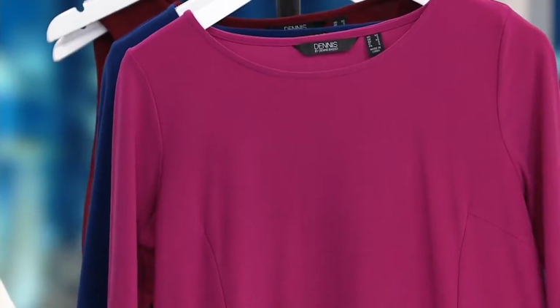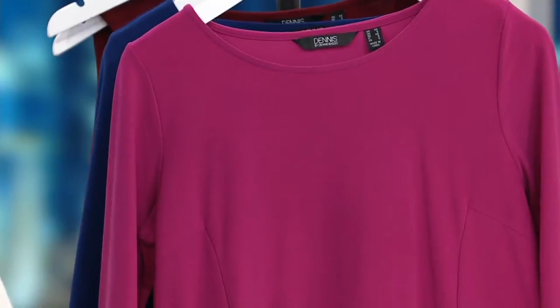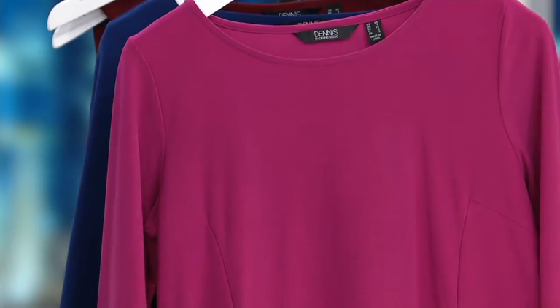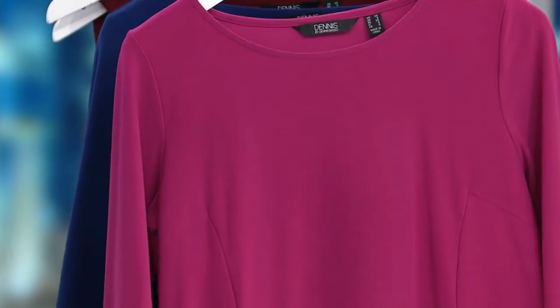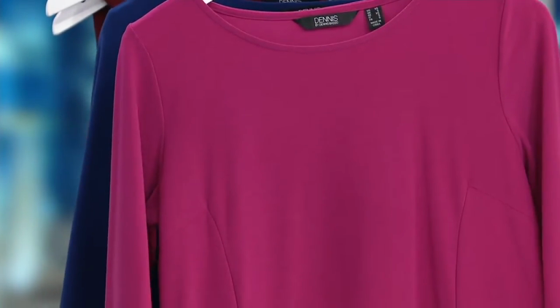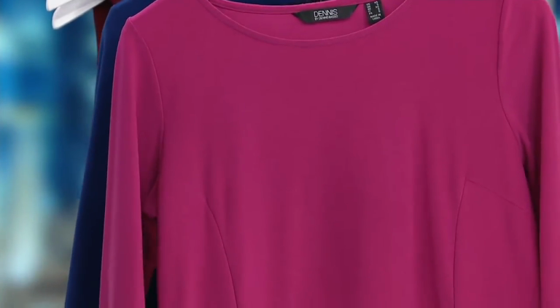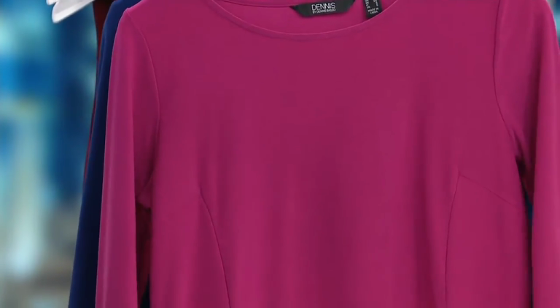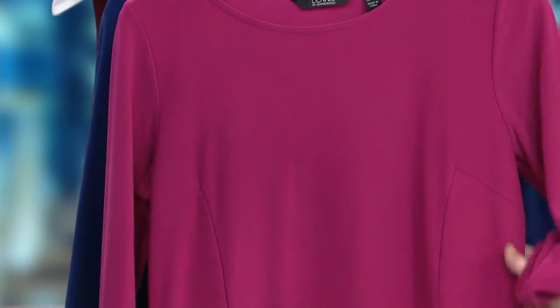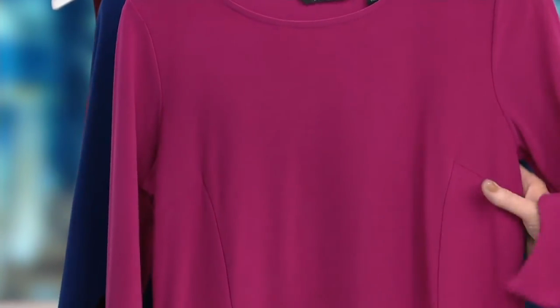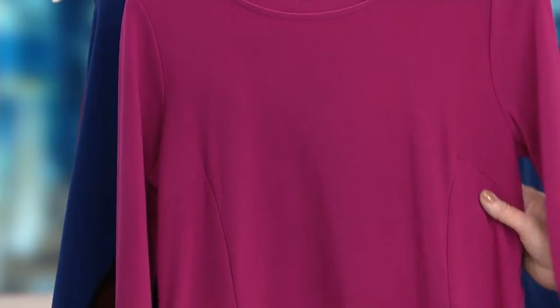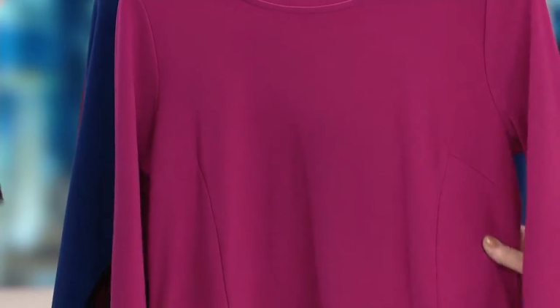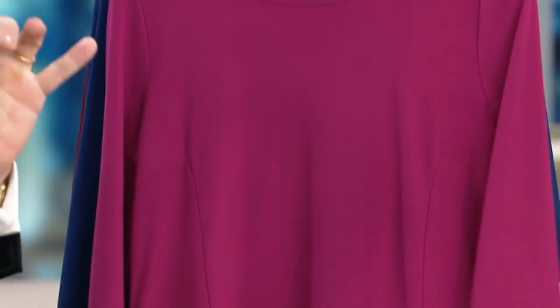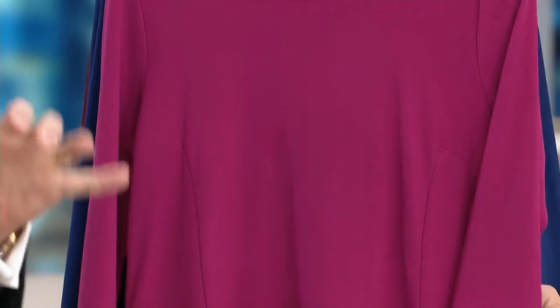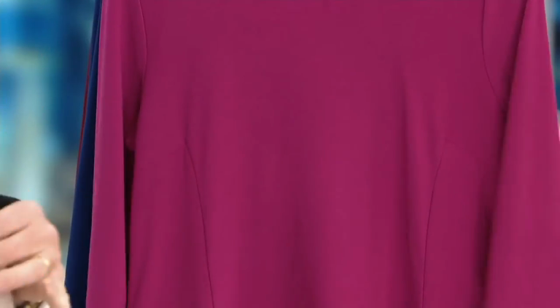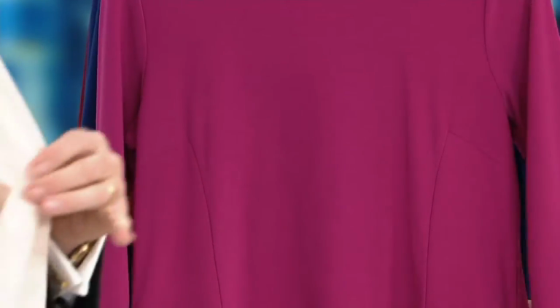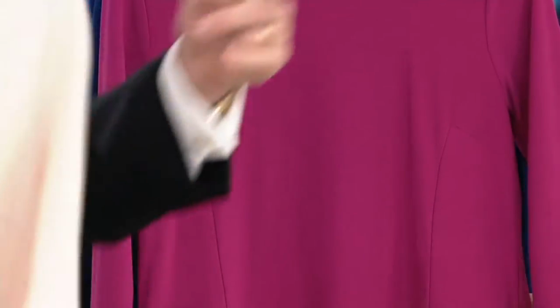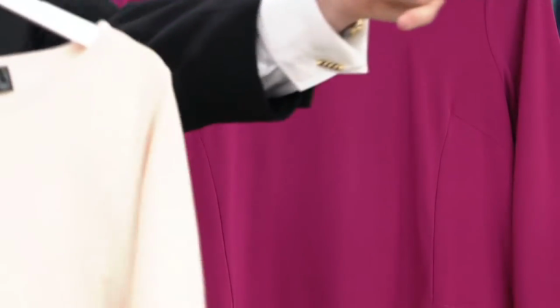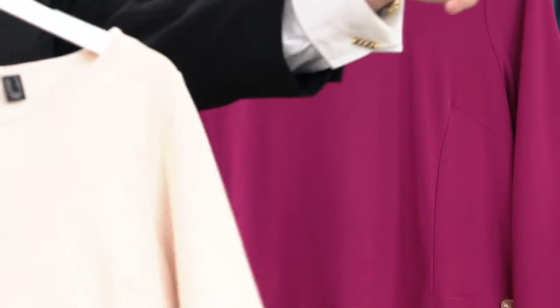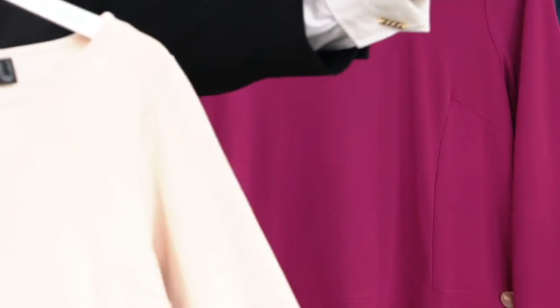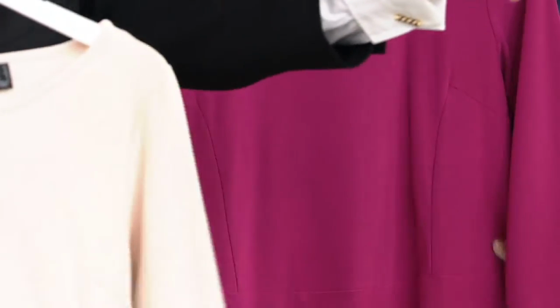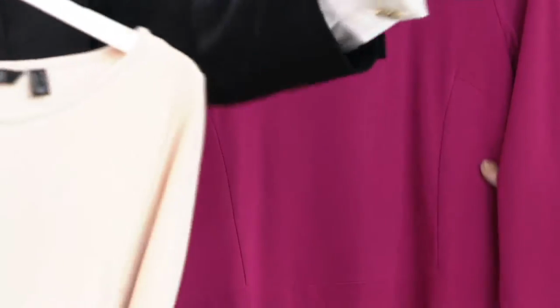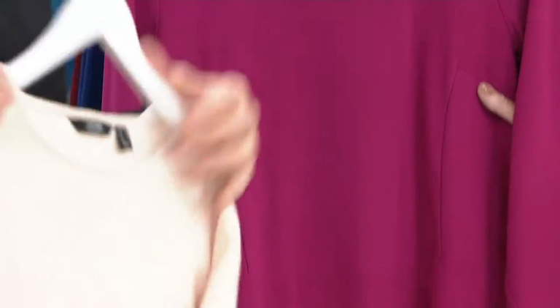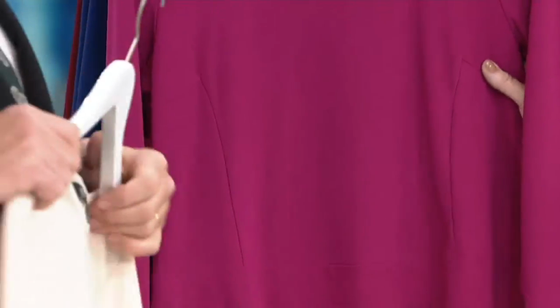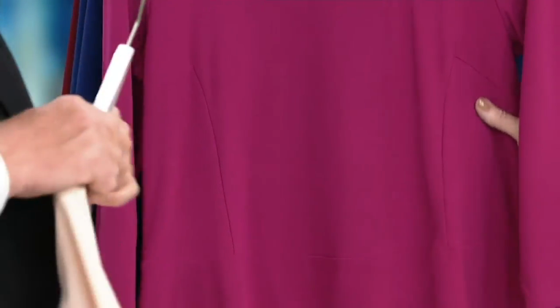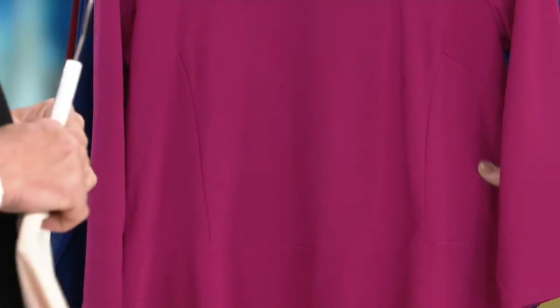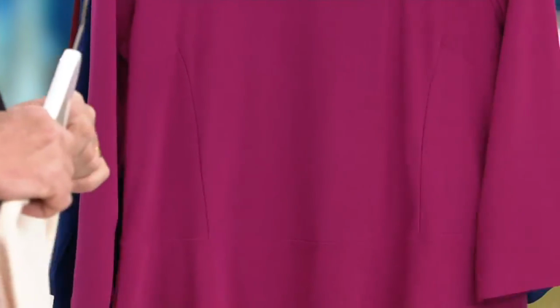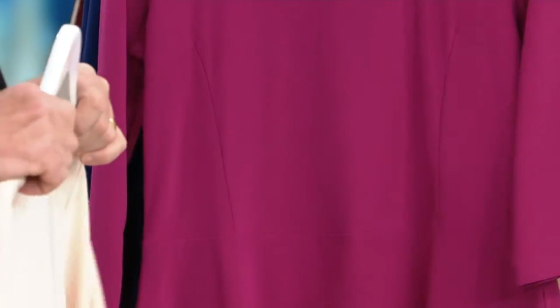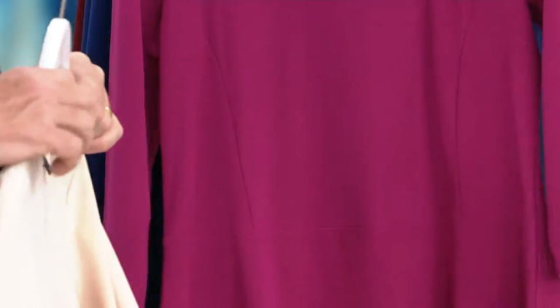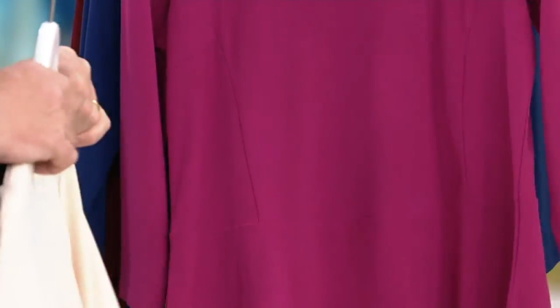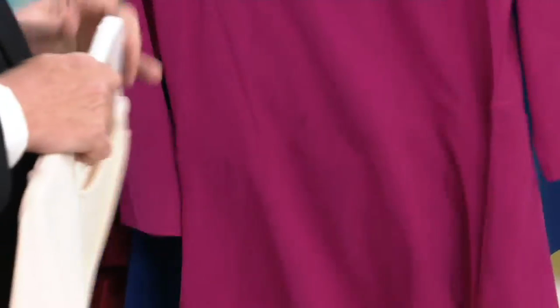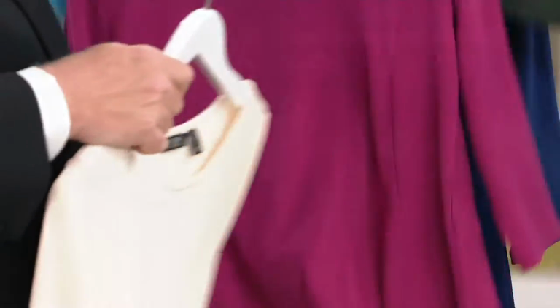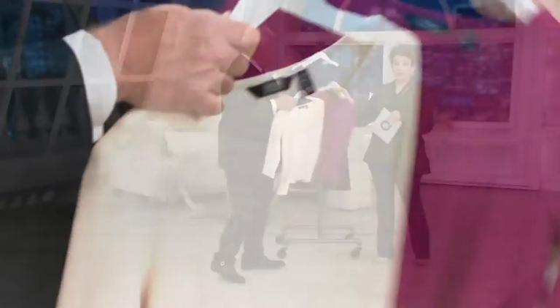And then a high-low hem with a flounce to give you all the room that you want in your hip. Don't even think twice — petite, look at how gorgeous. Here's the thing.